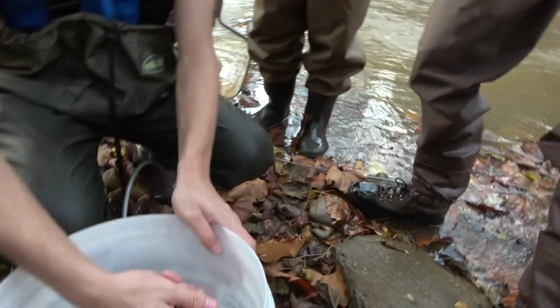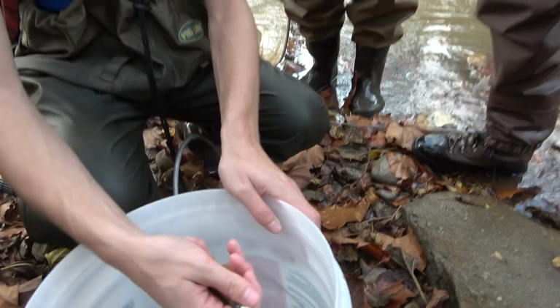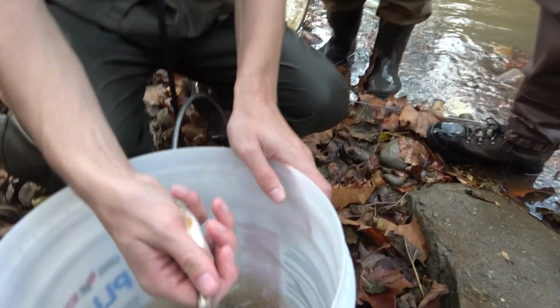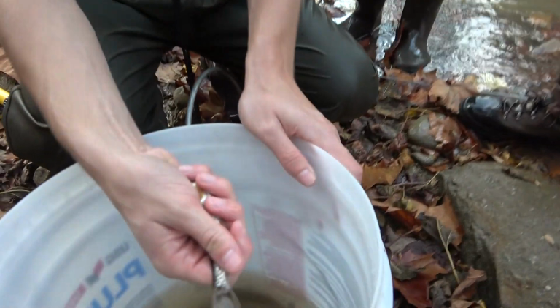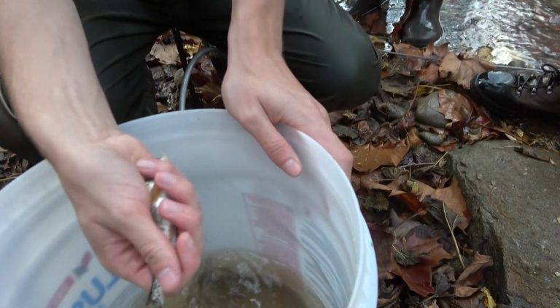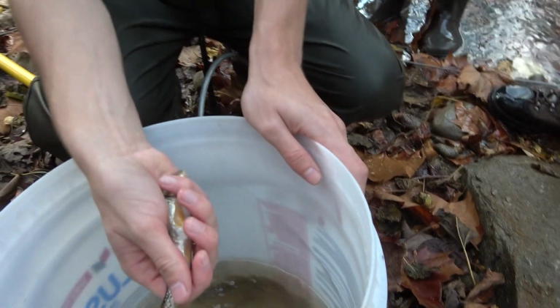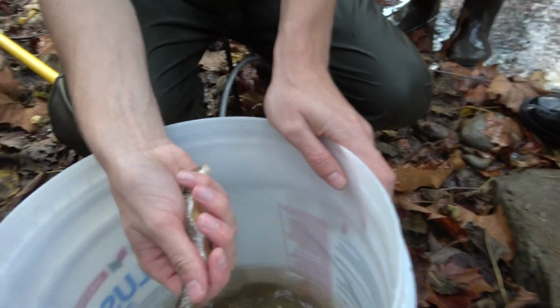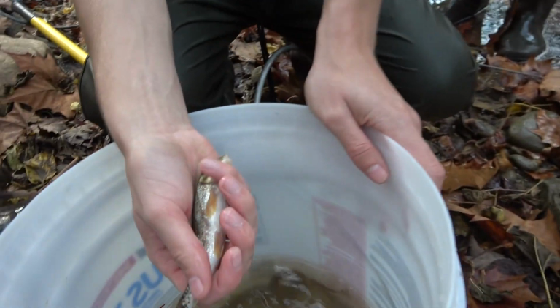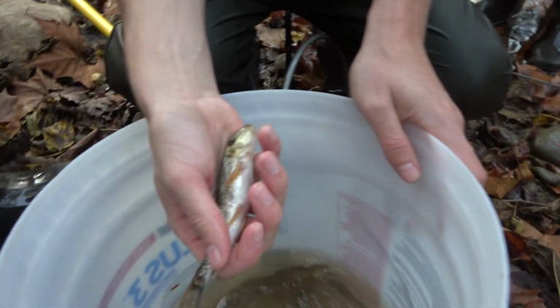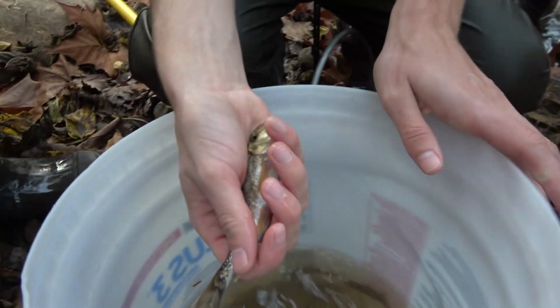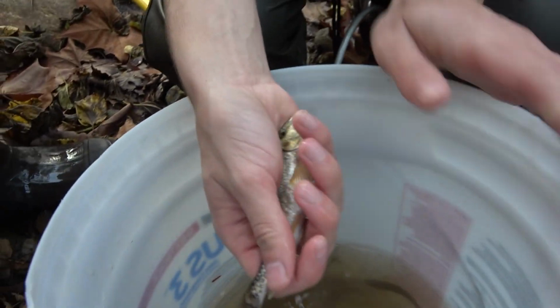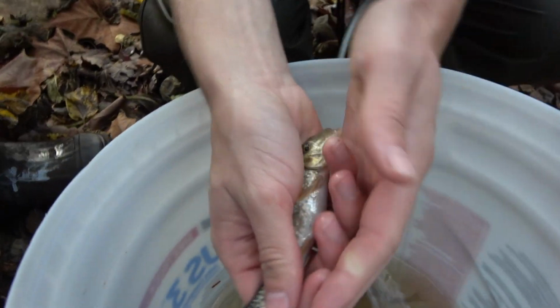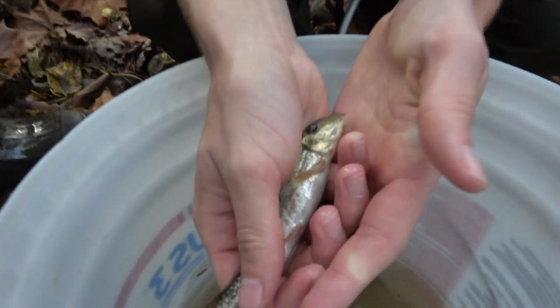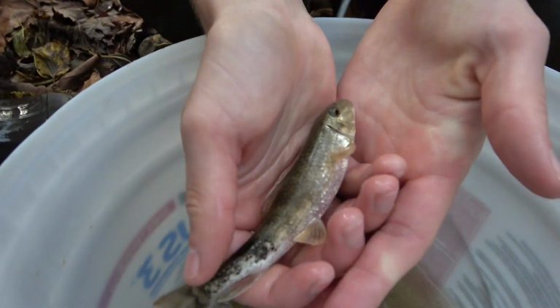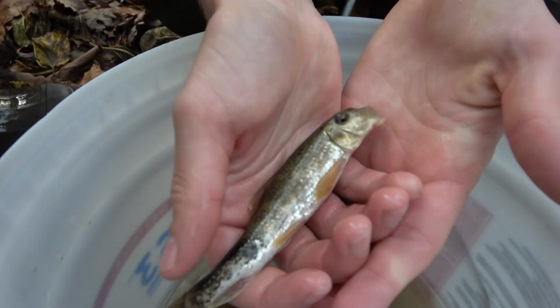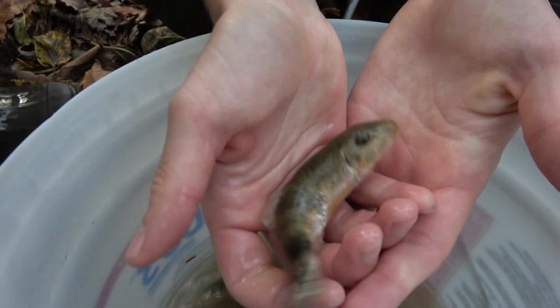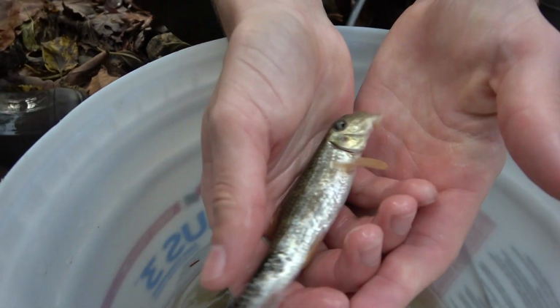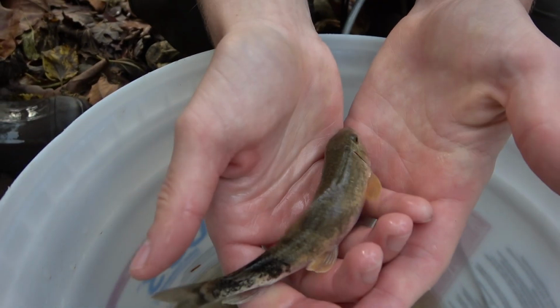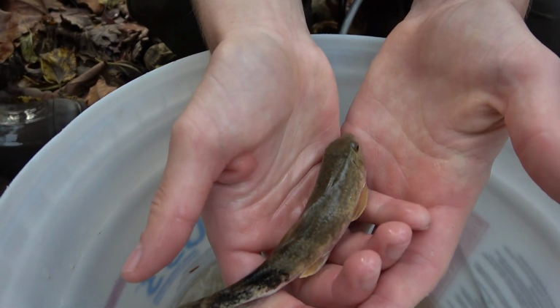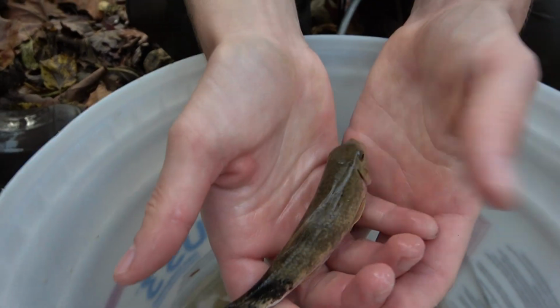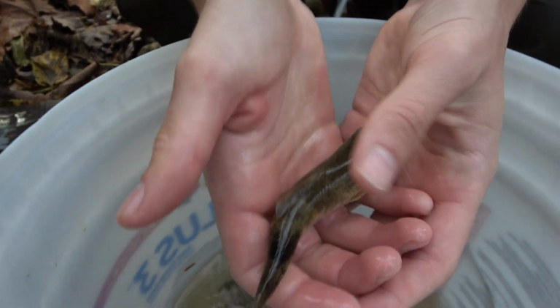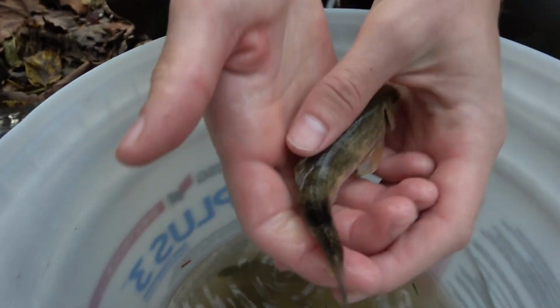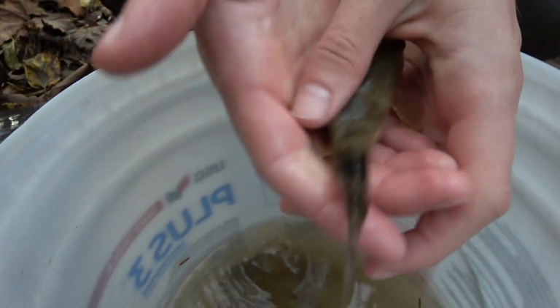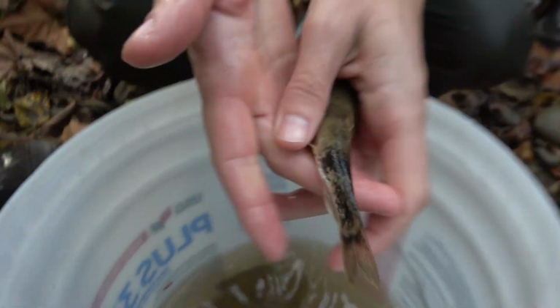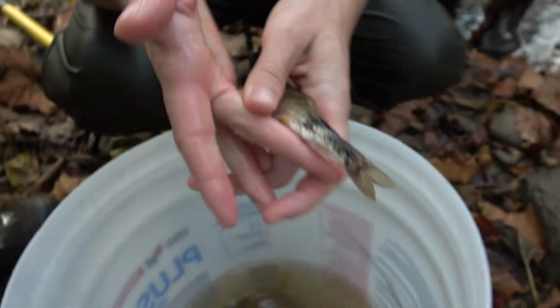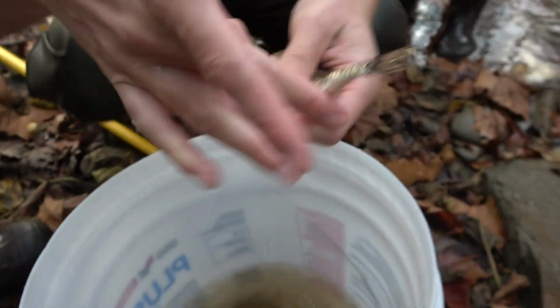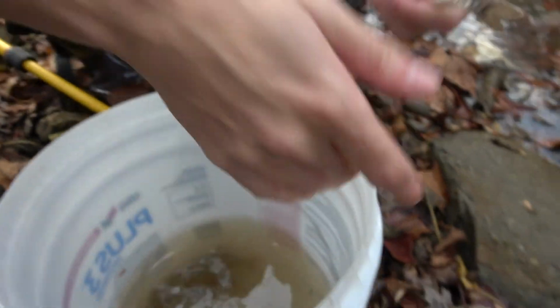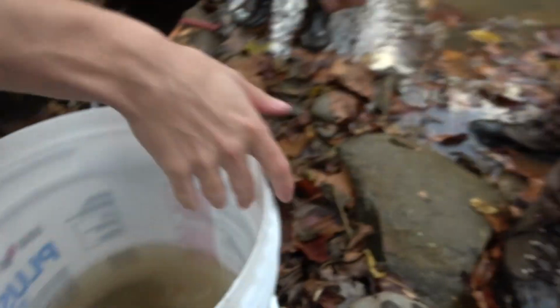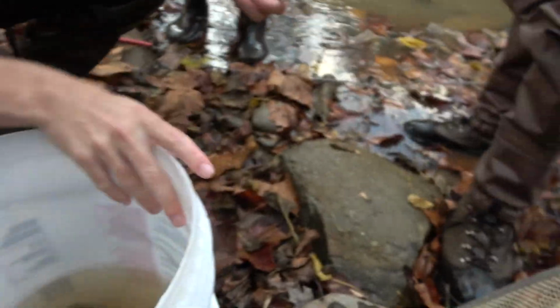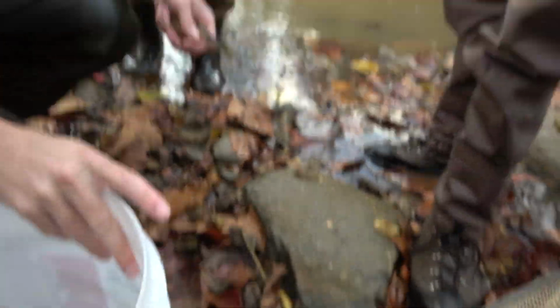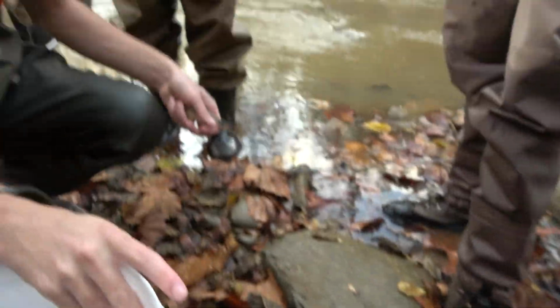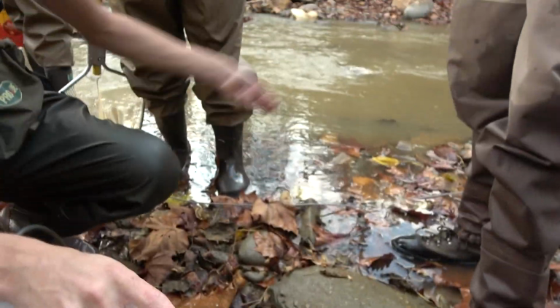Hogsucker. Hey, we did catch a hogsucker. Oh, you did — nice. Jordan Hogsucker, right there. Oh, he's got a nice little black tail.